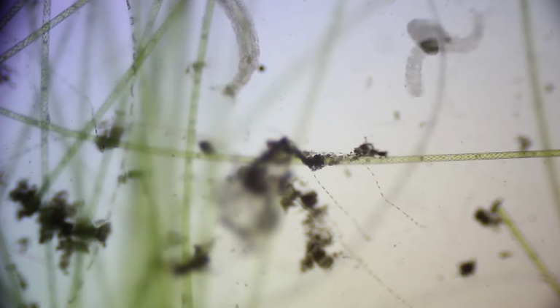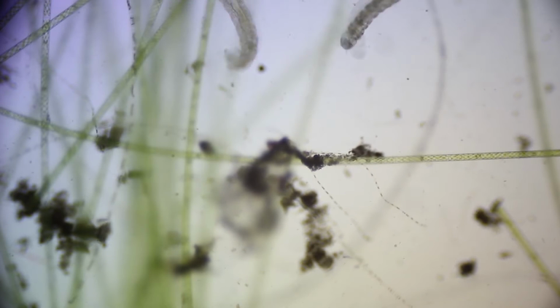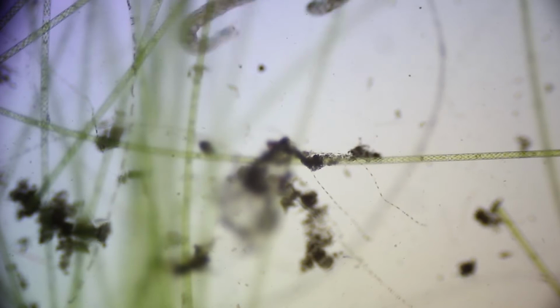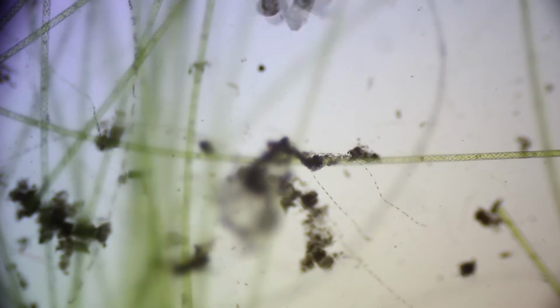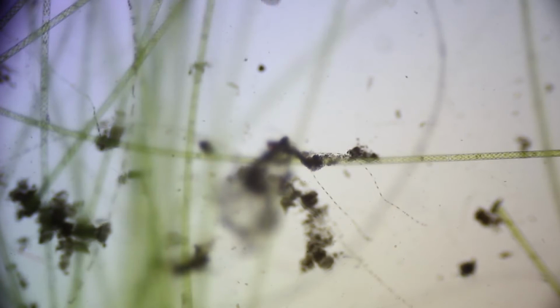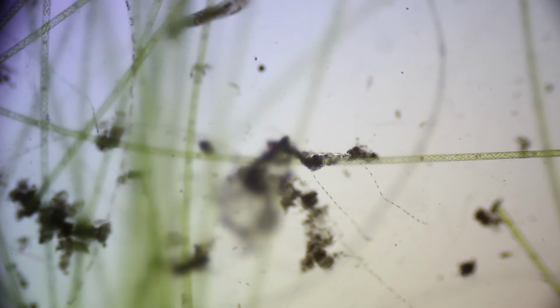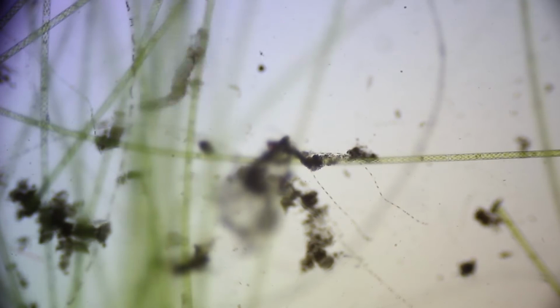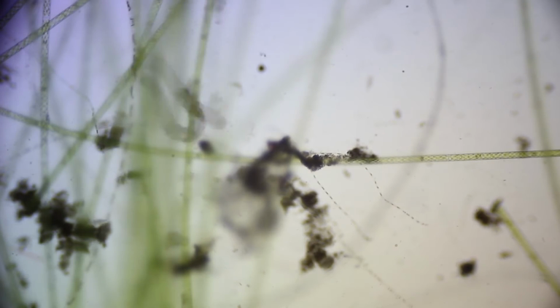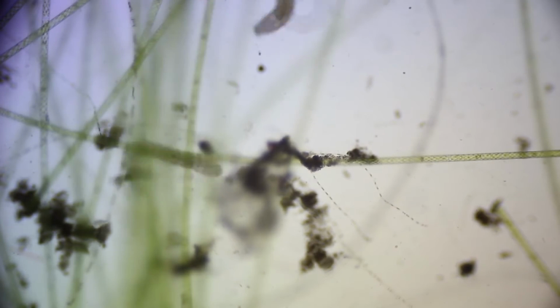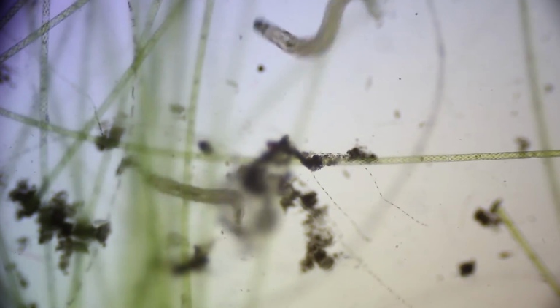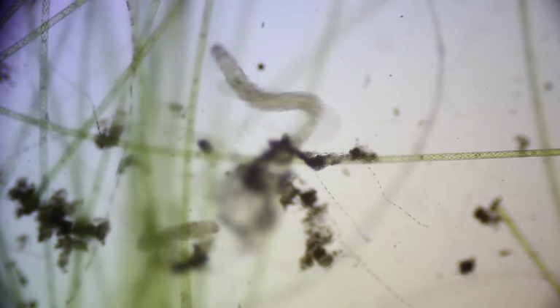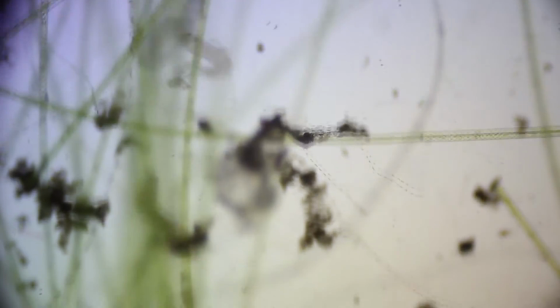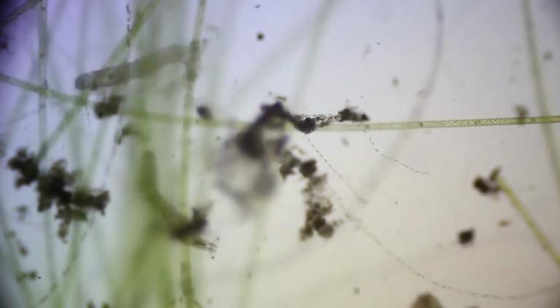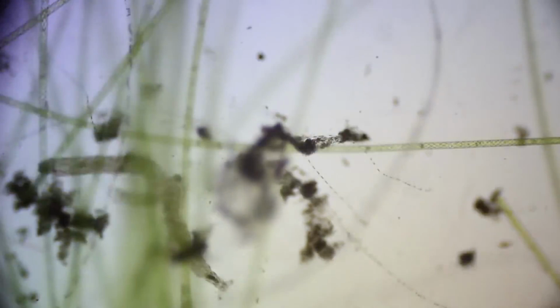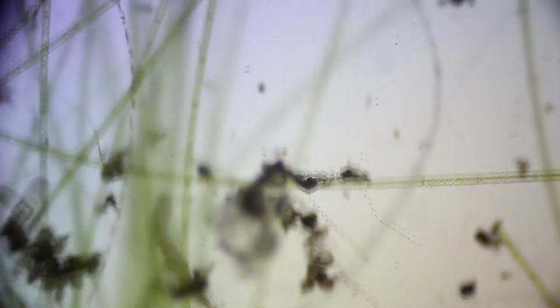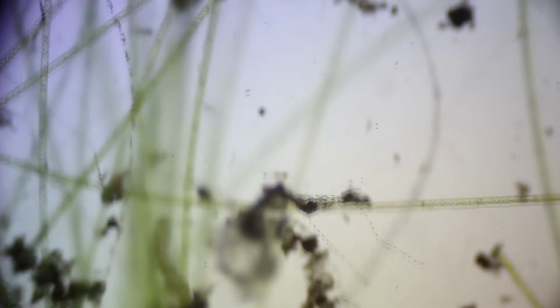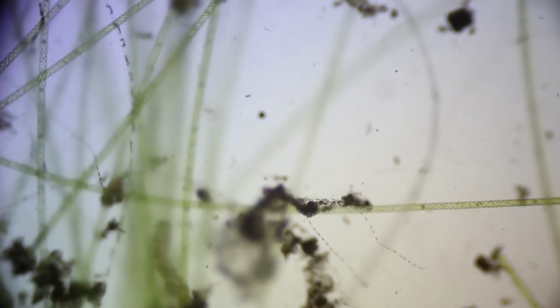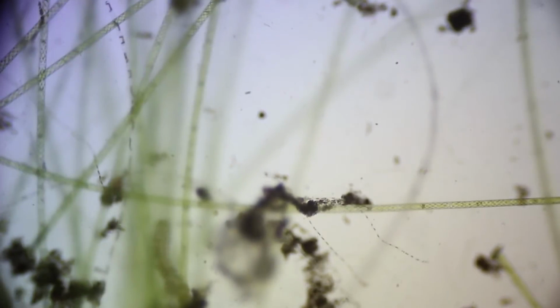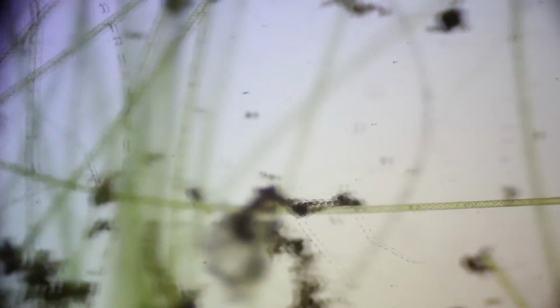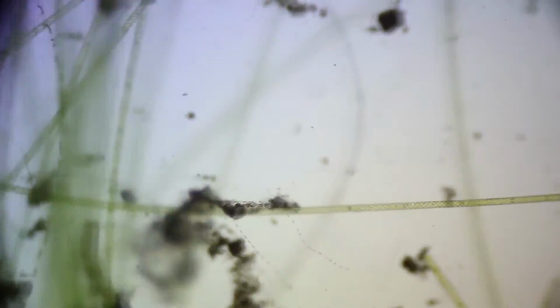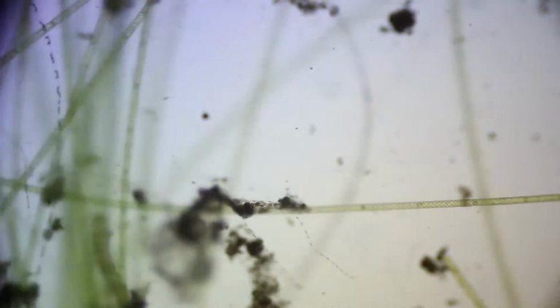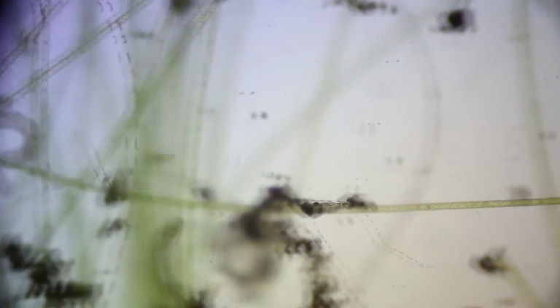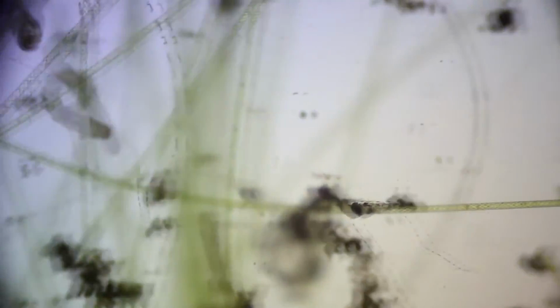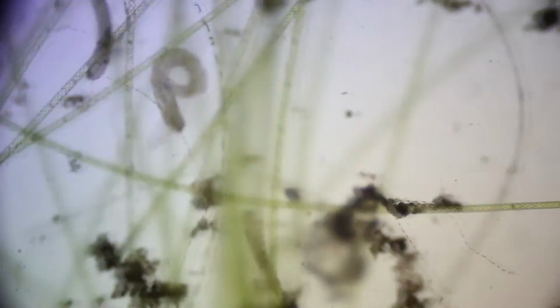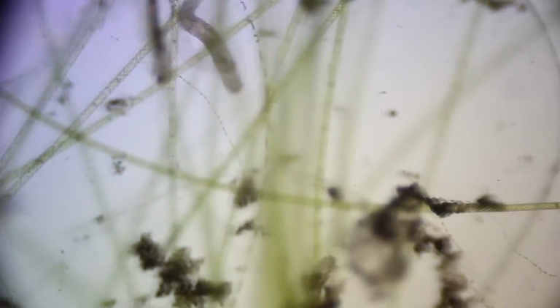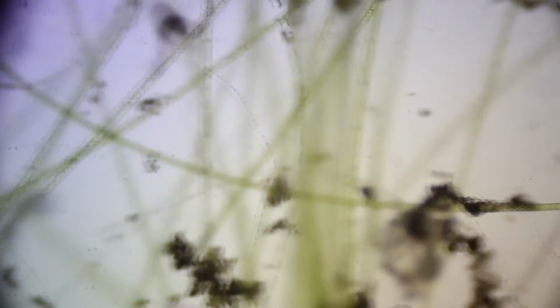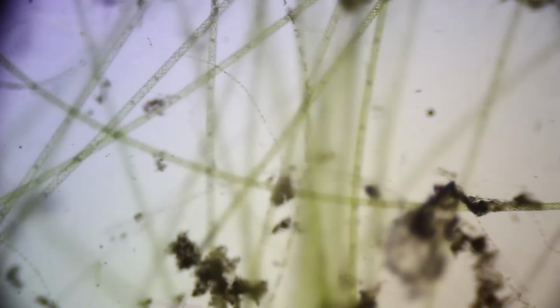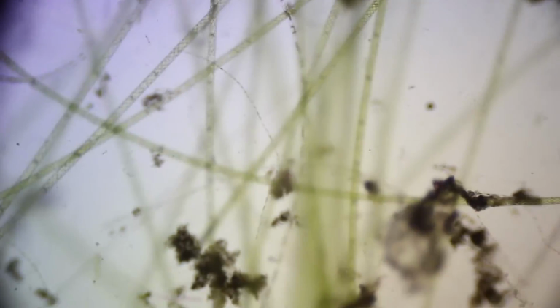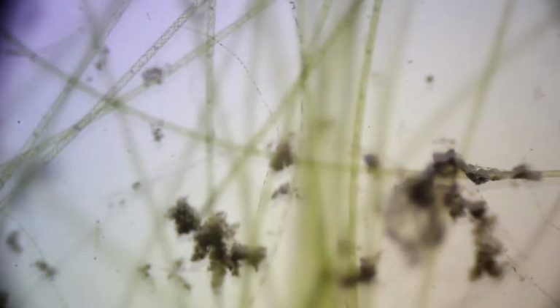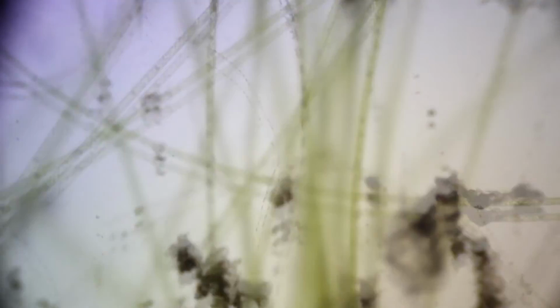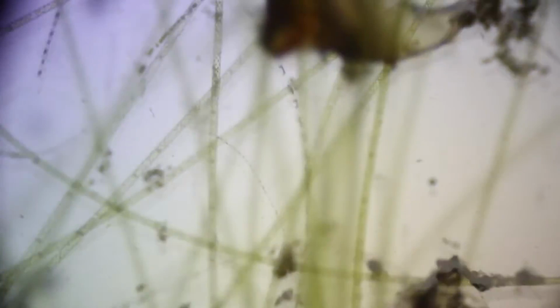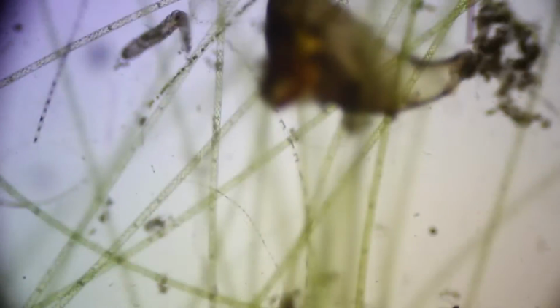Hello, this is Stan from Terminex, and today we're going to talk about mosquito larvae. Here are some interesting facts.